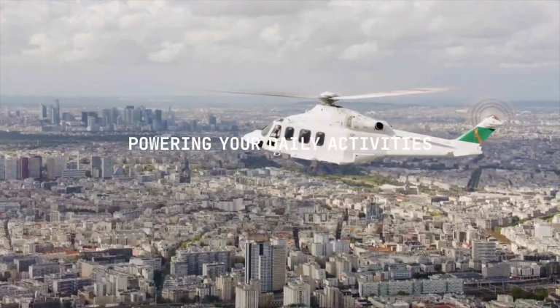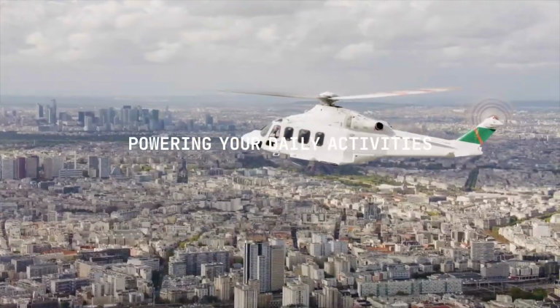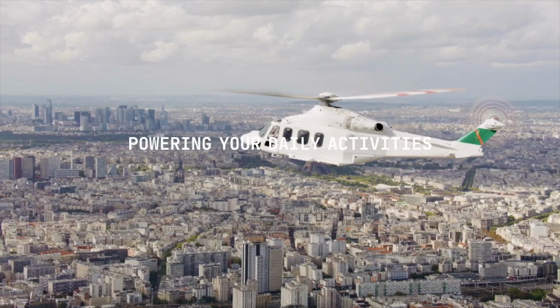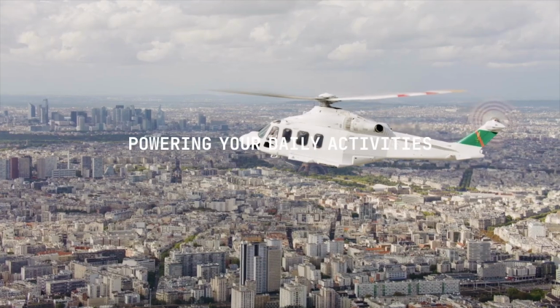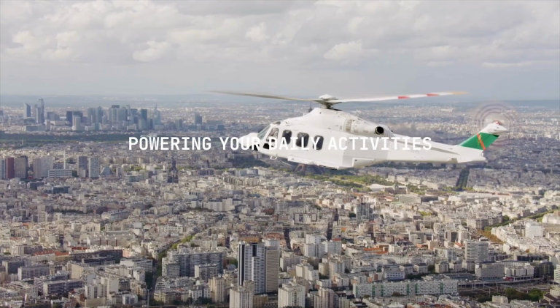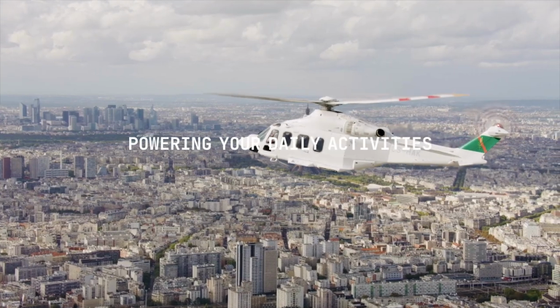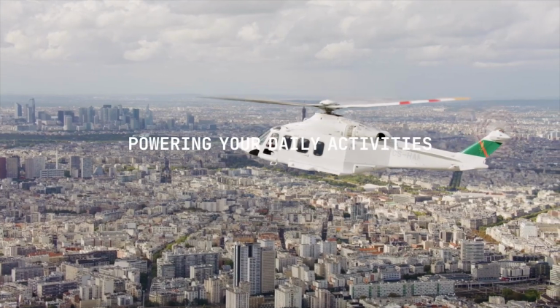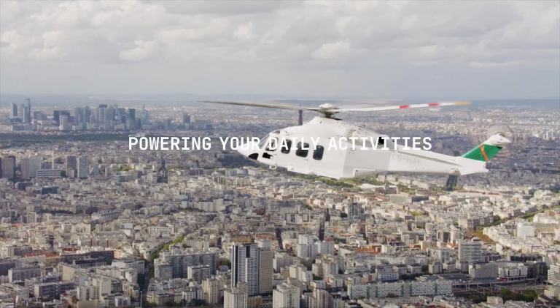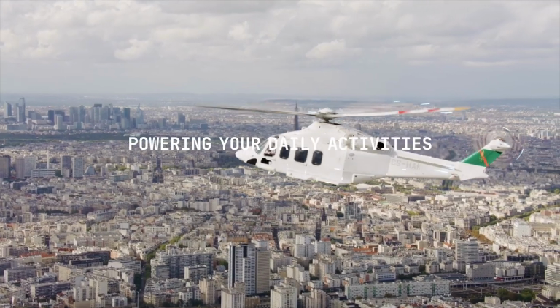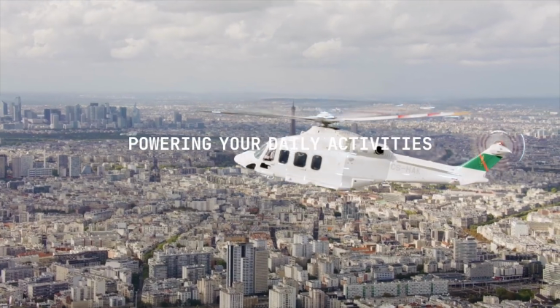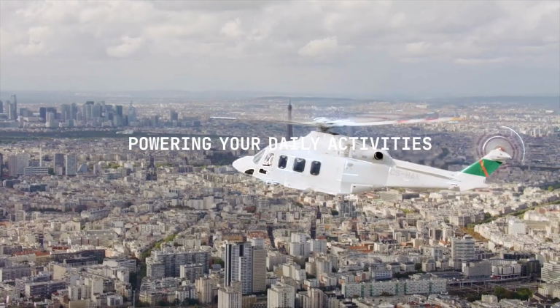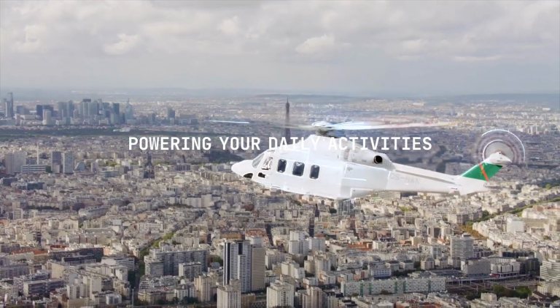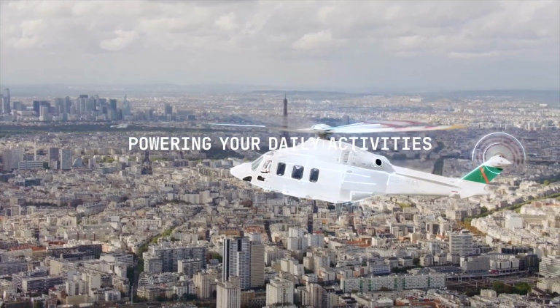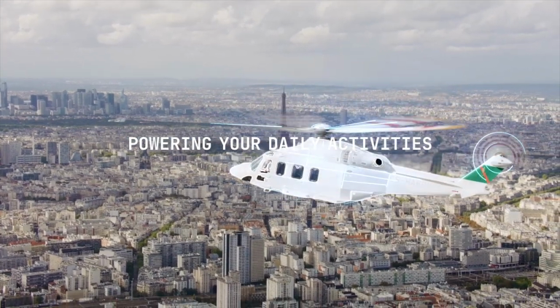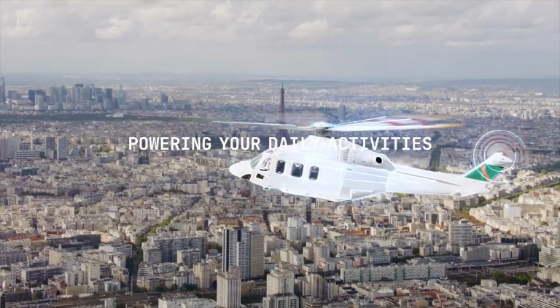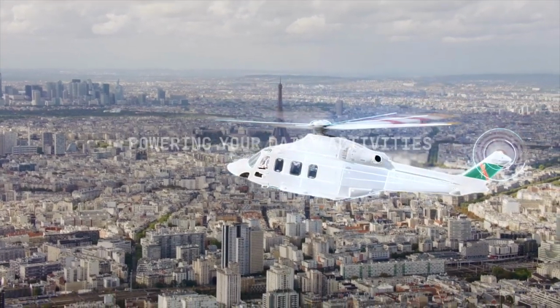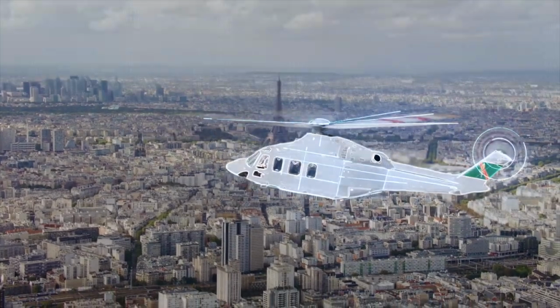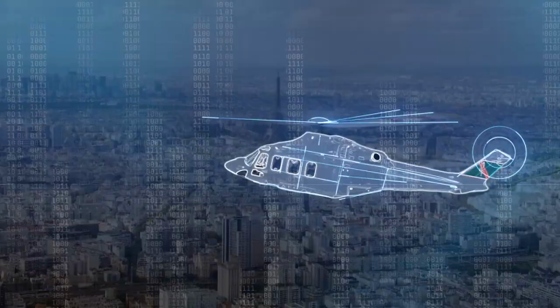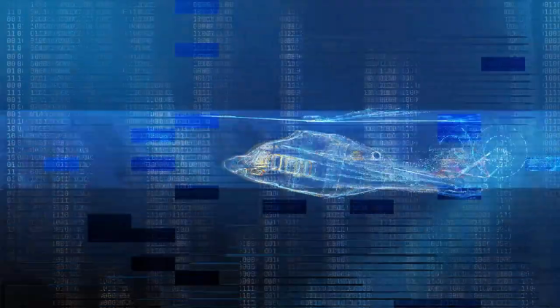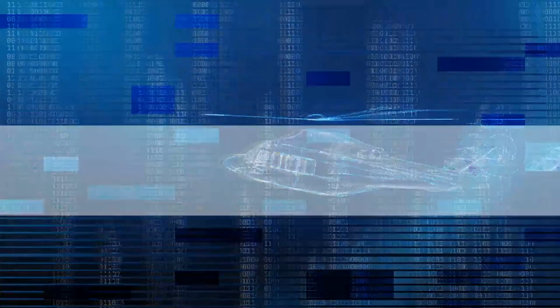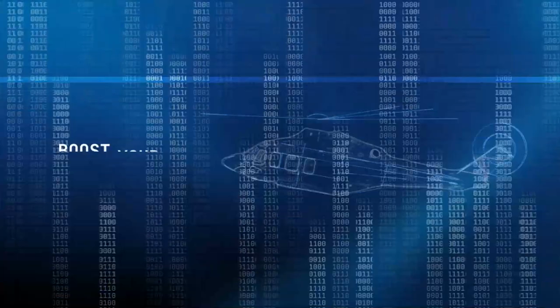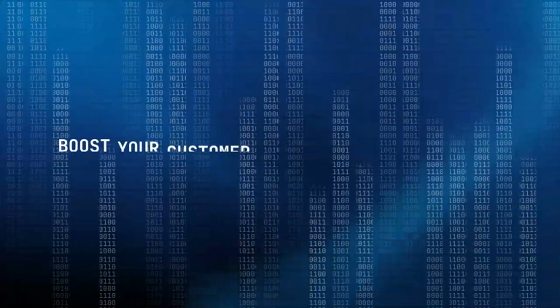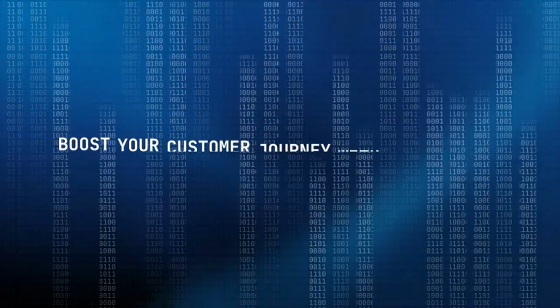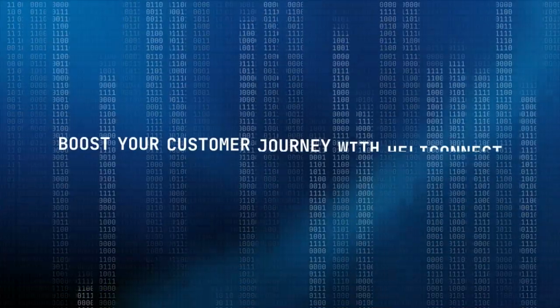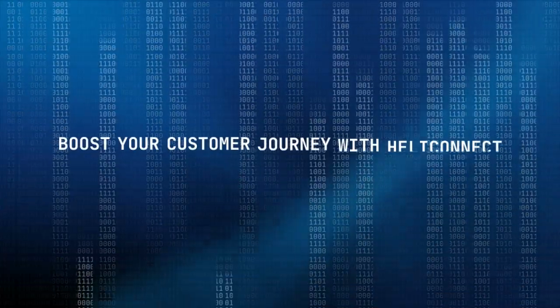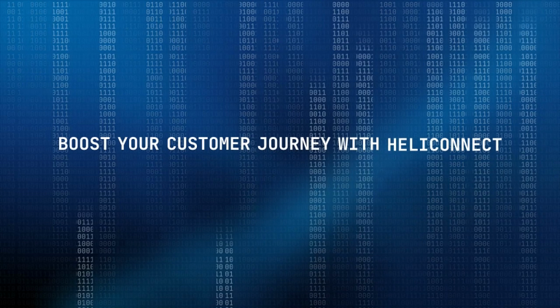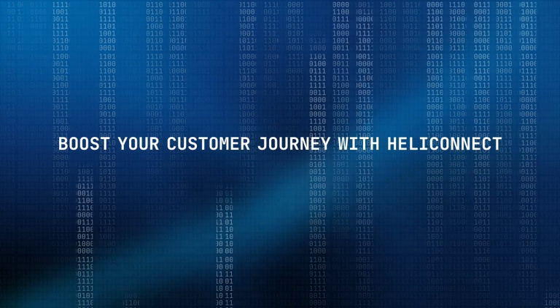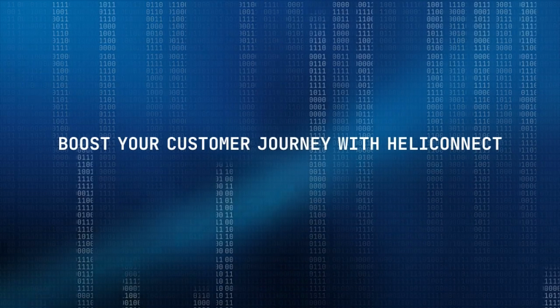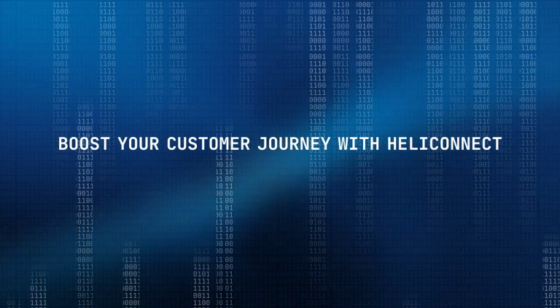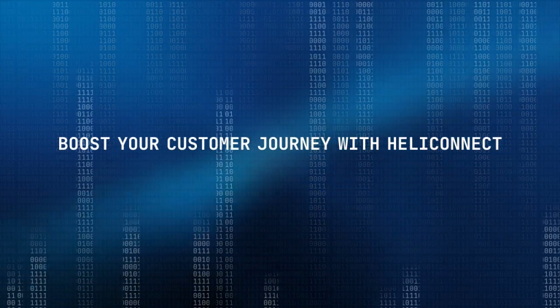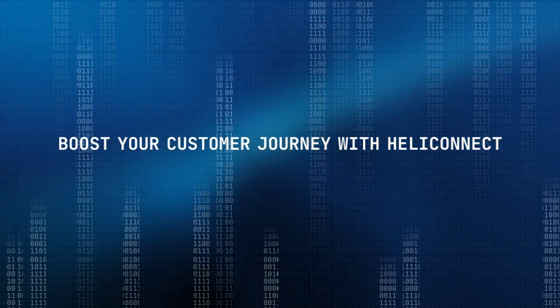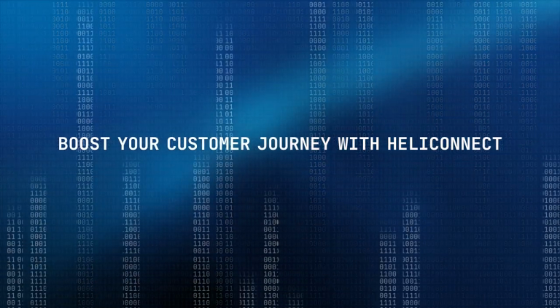Through the HeliConnect app, you can easily access all such digital services.